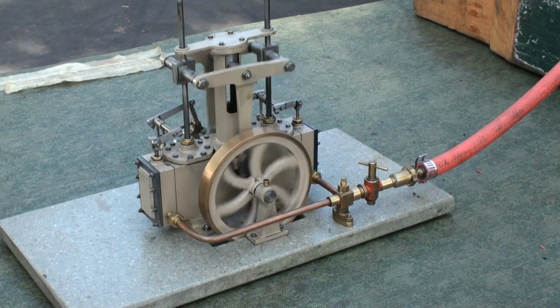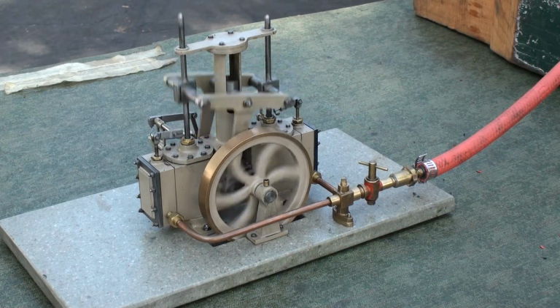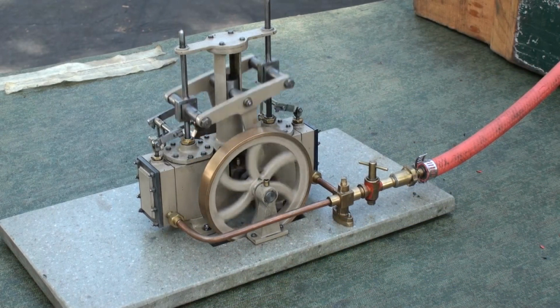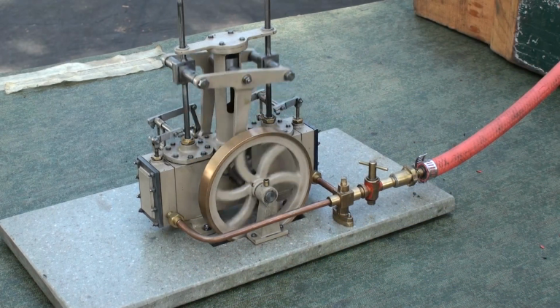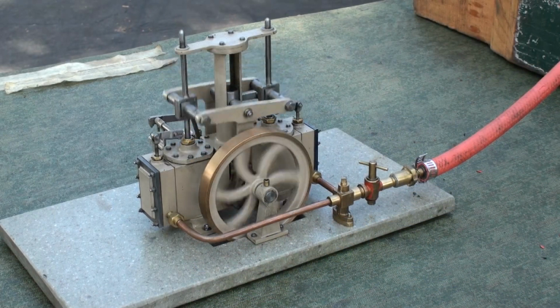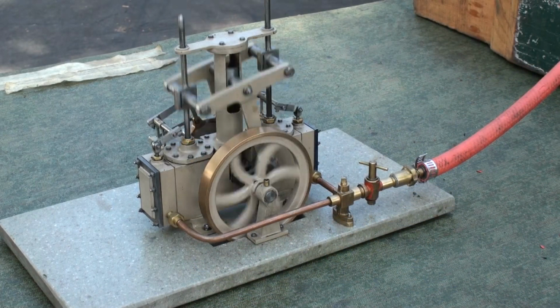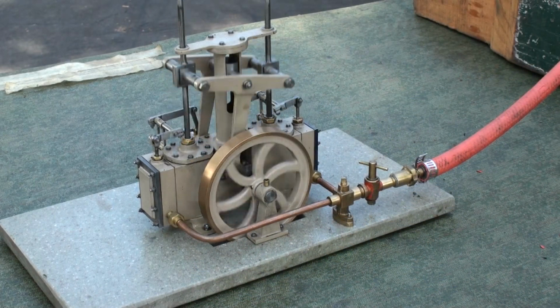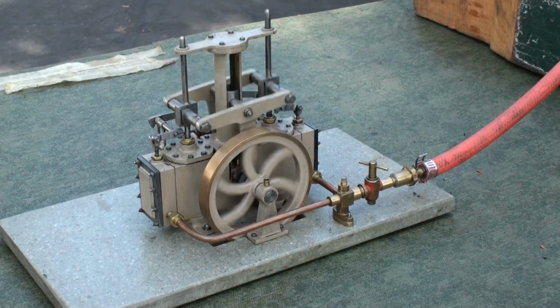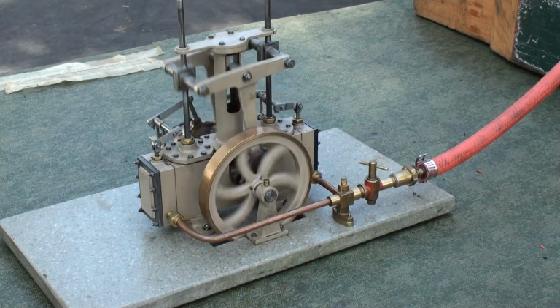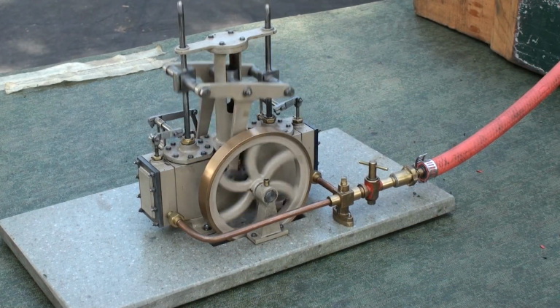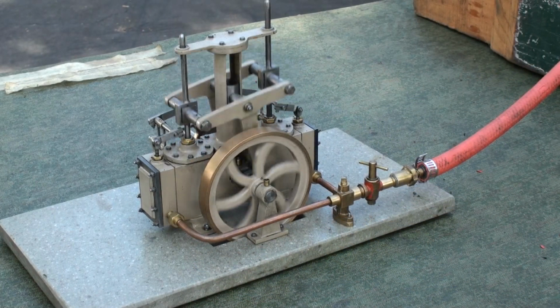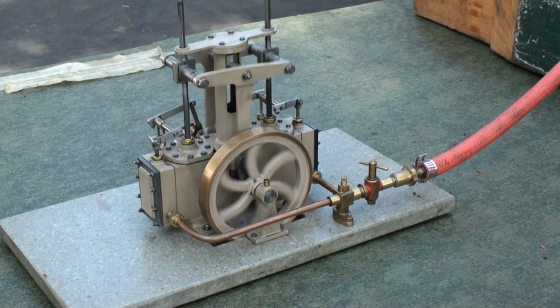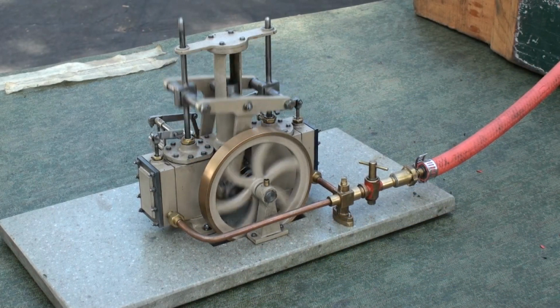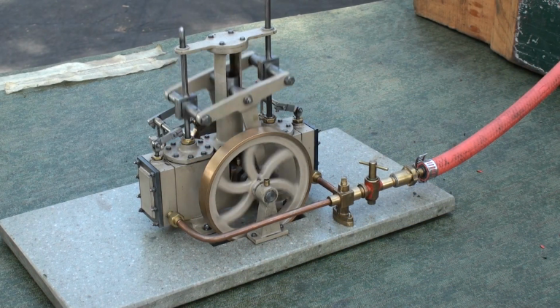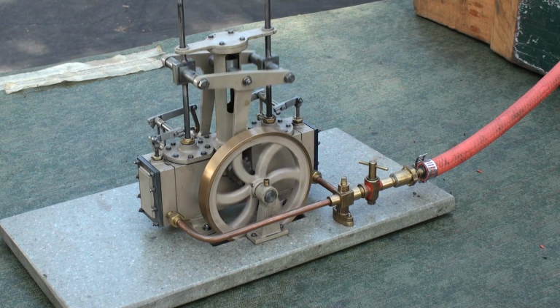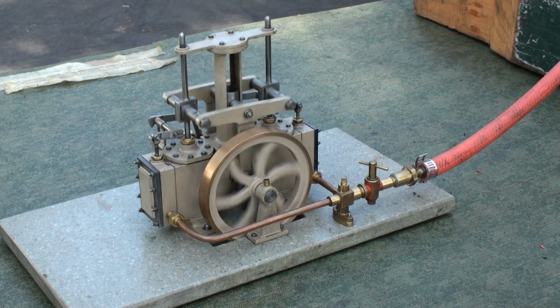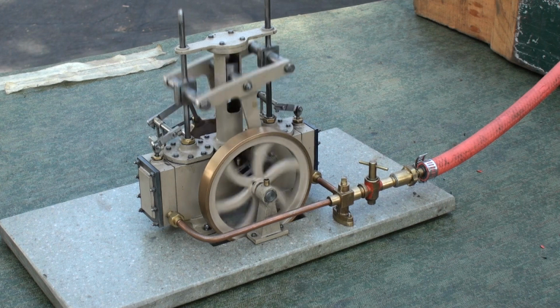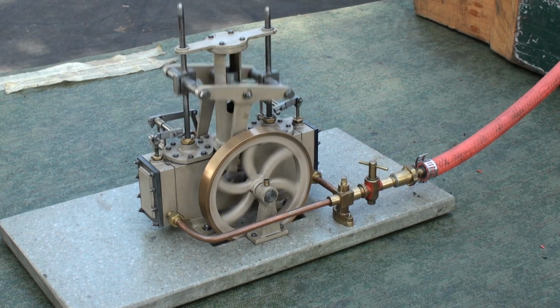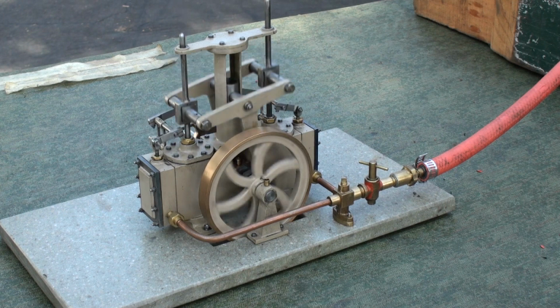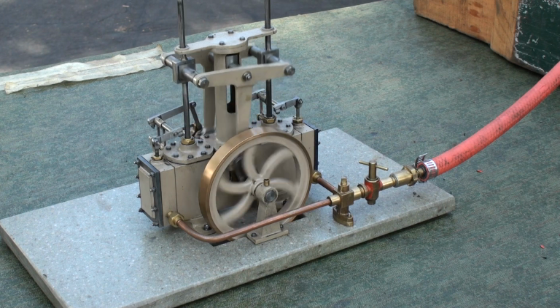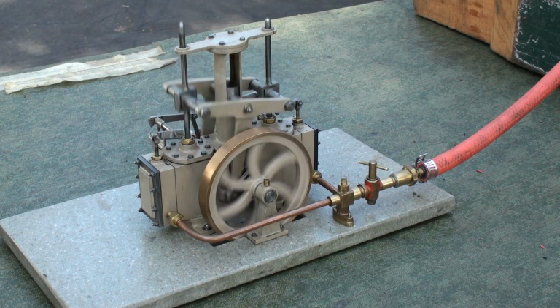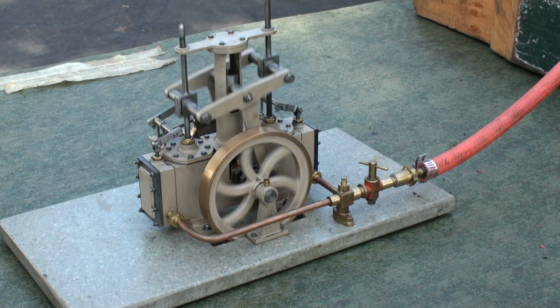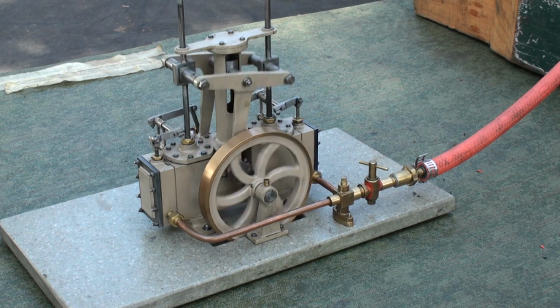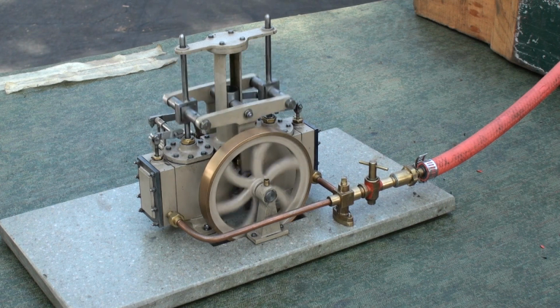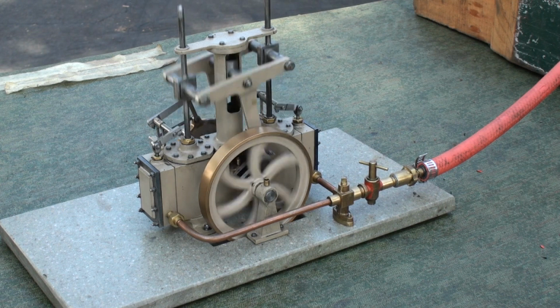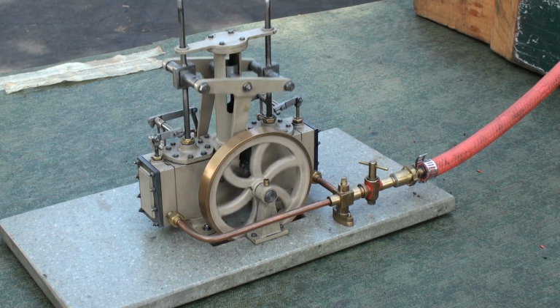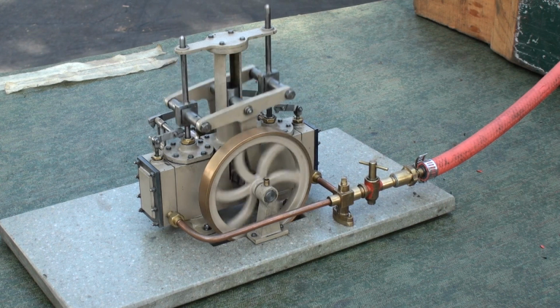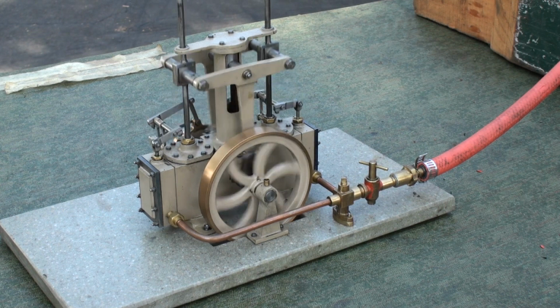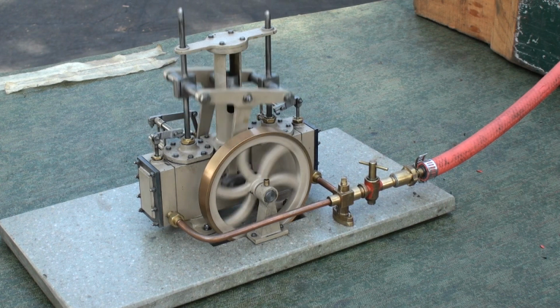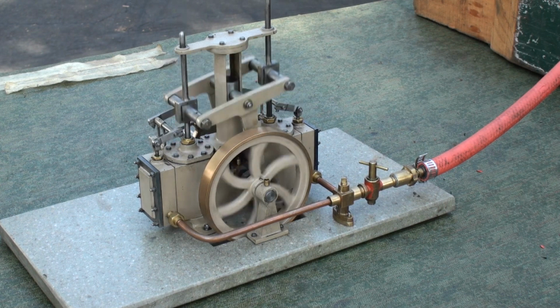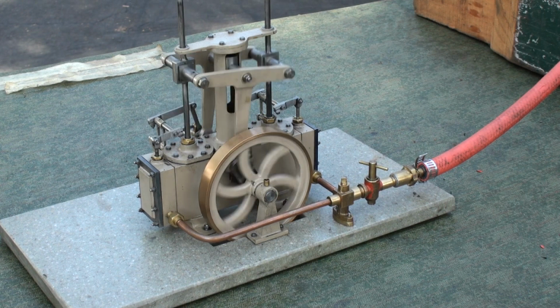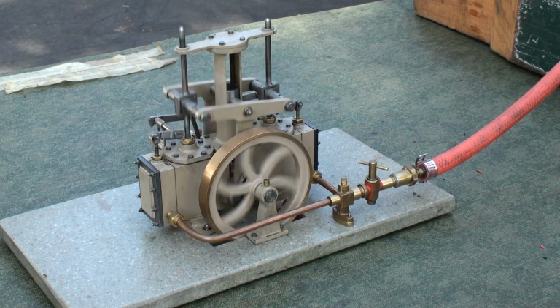This is a two-cylinder single cam engine, circa late 1800s factory power engine.